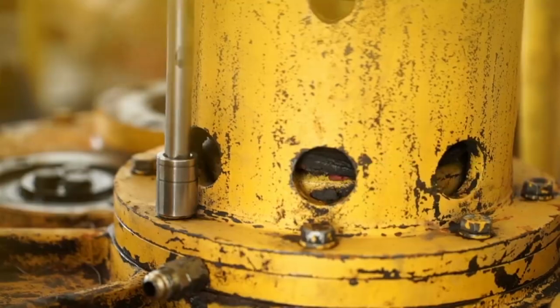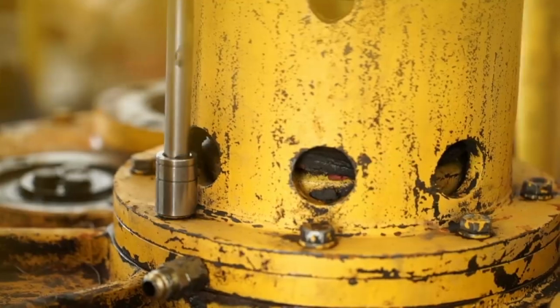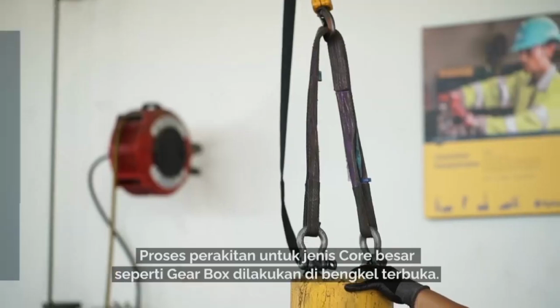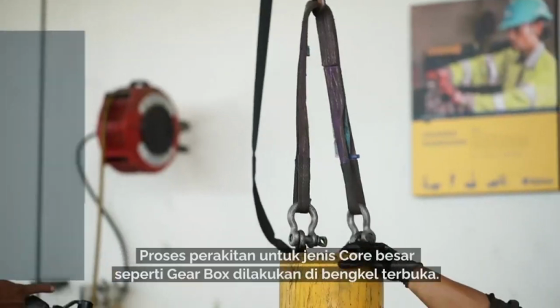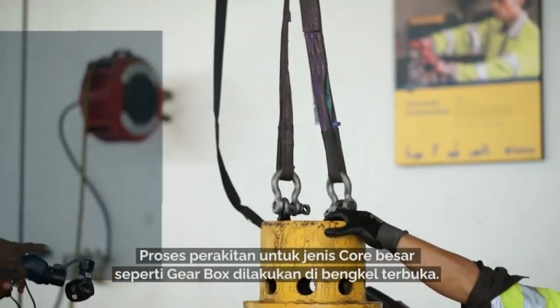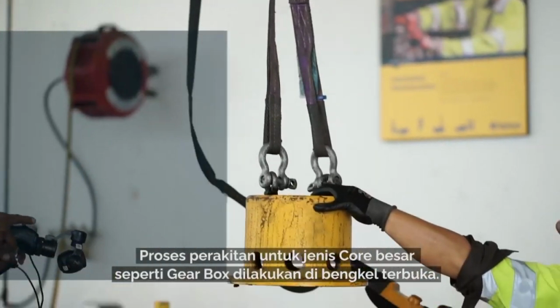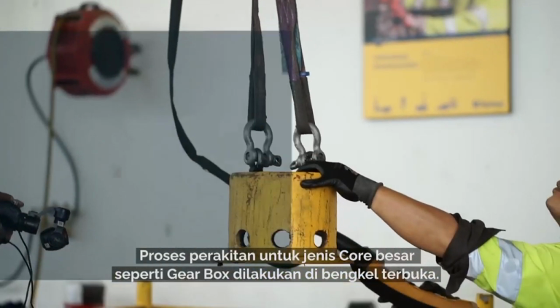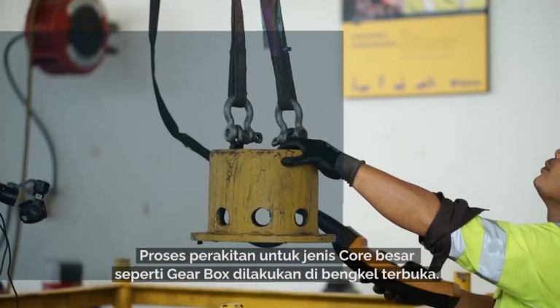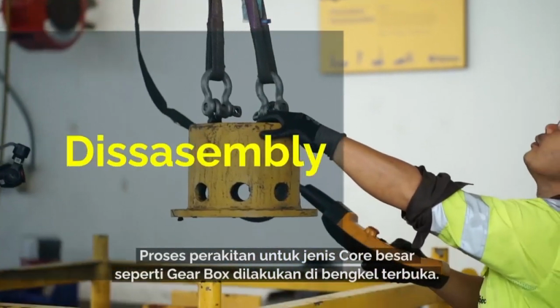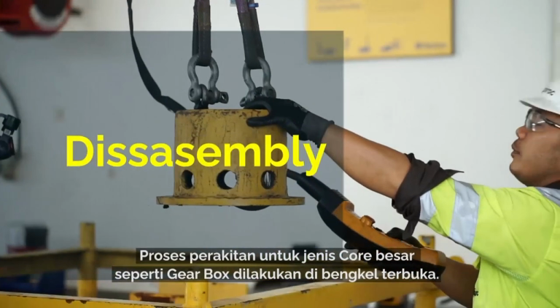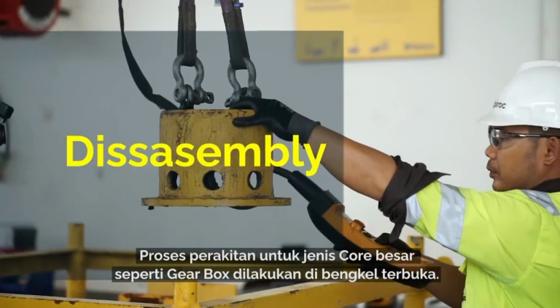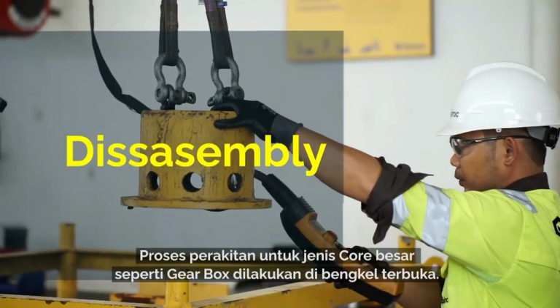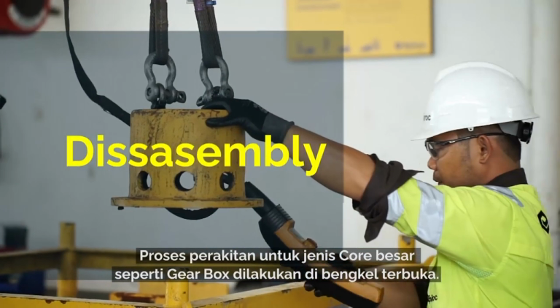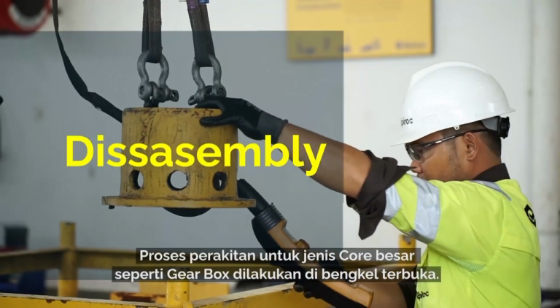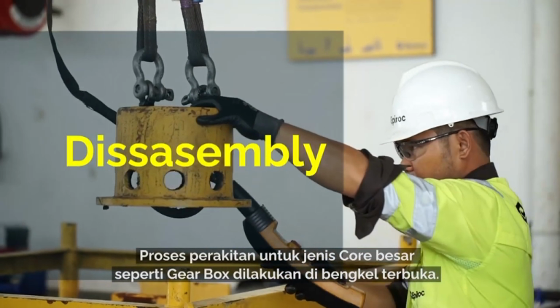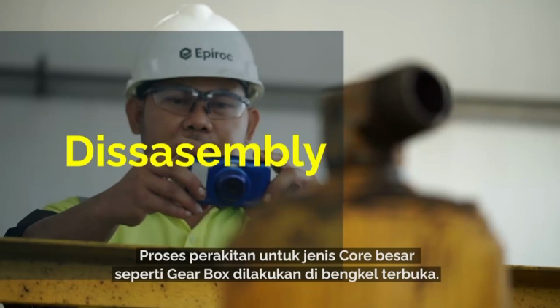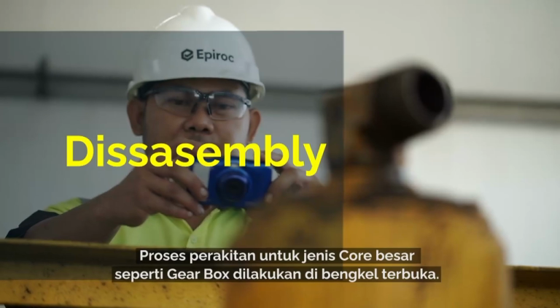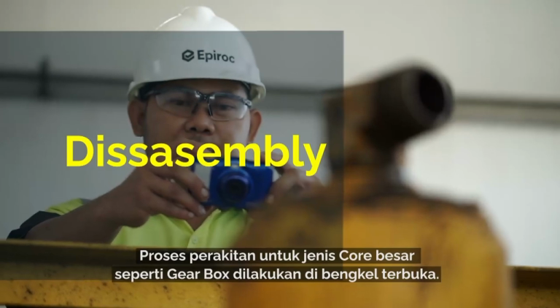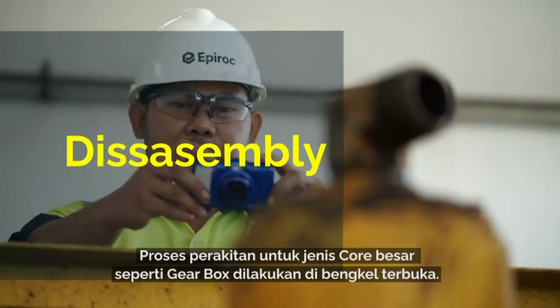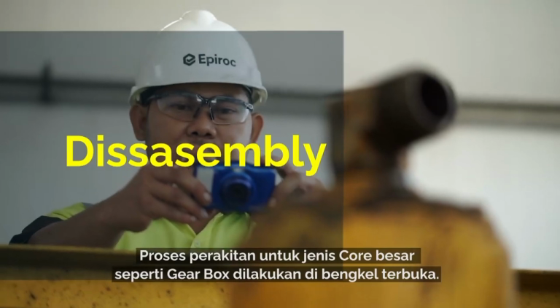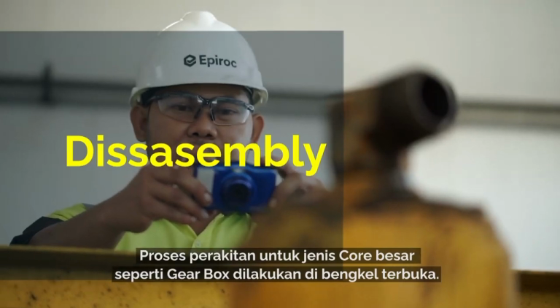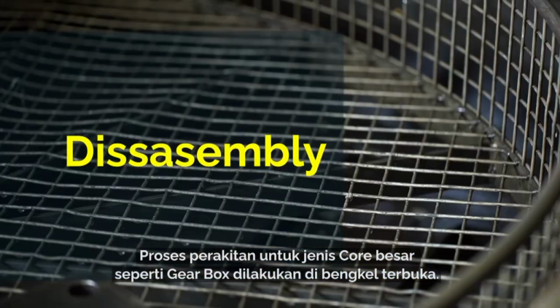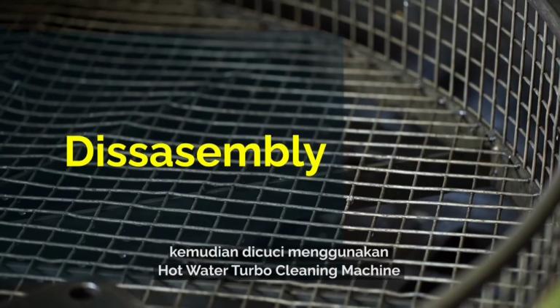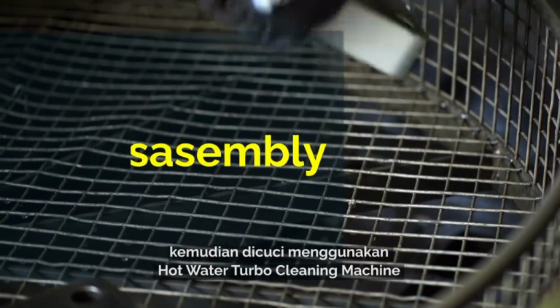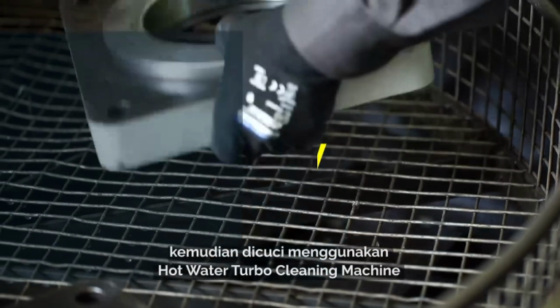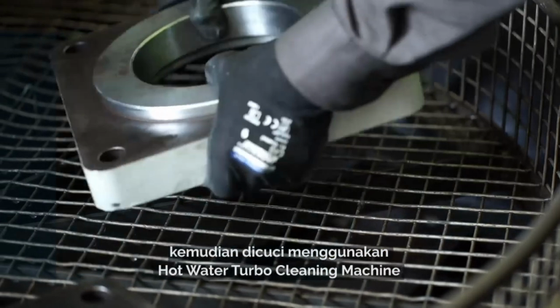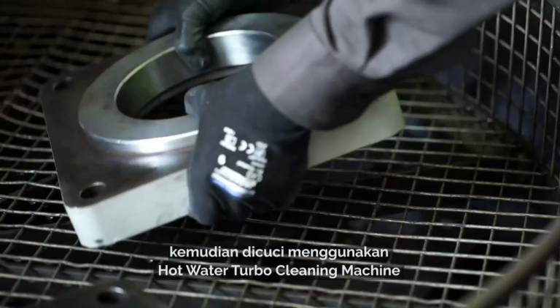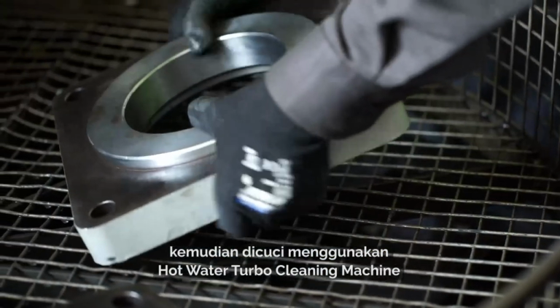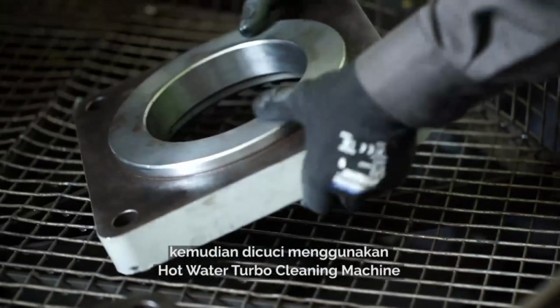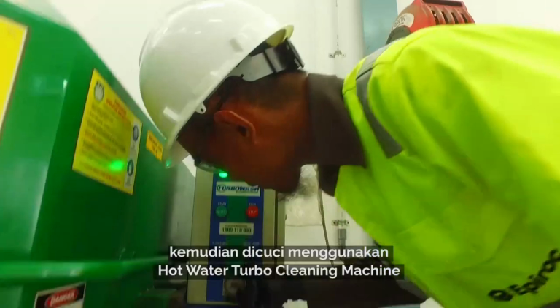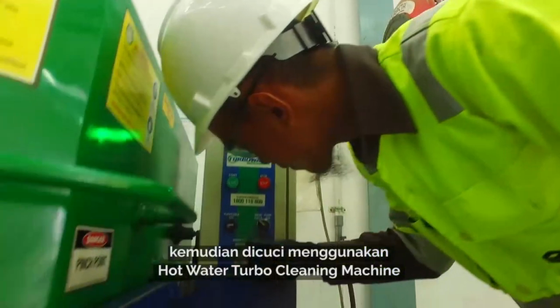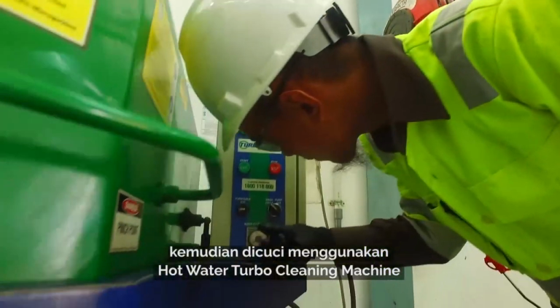In our disassembly workshop, the core is then completely disassembled and cleaned in our hot water turbo cleaning machine.